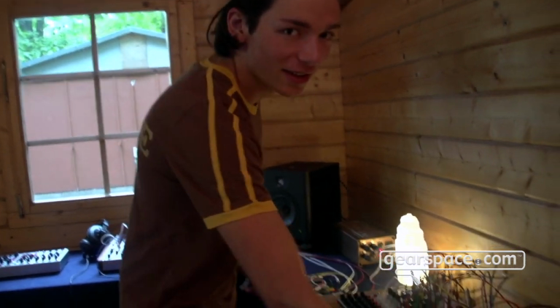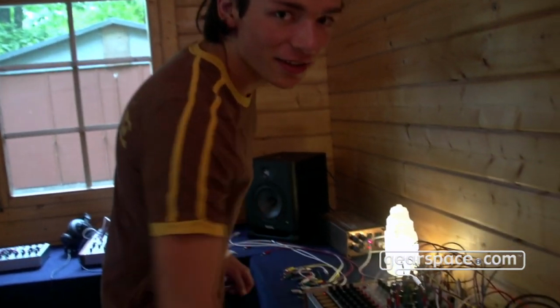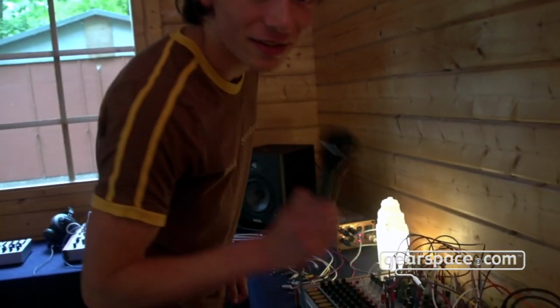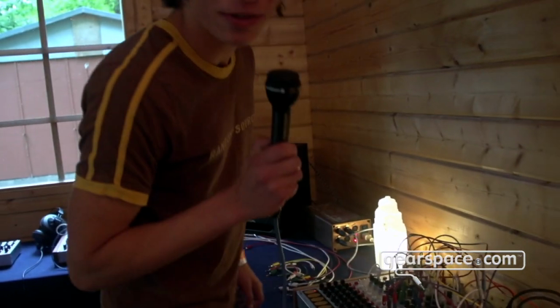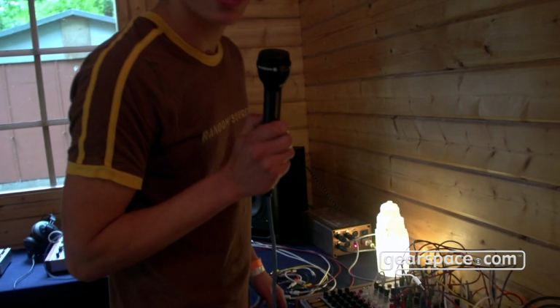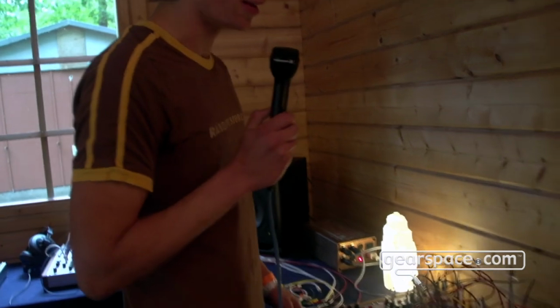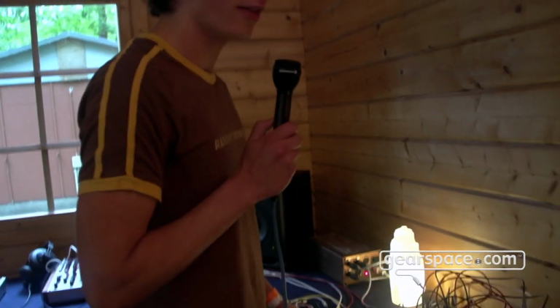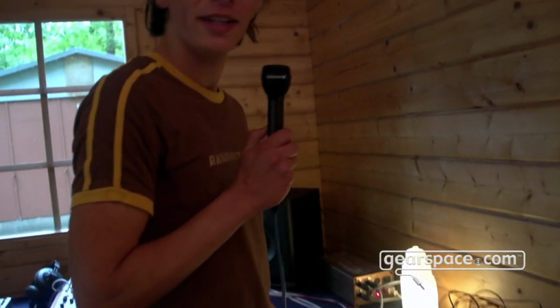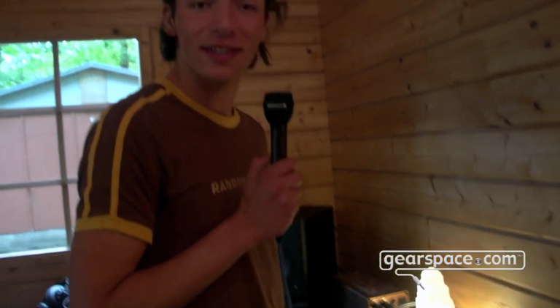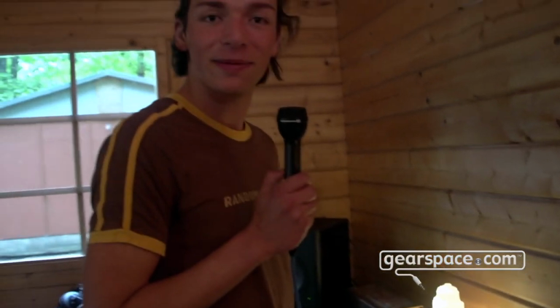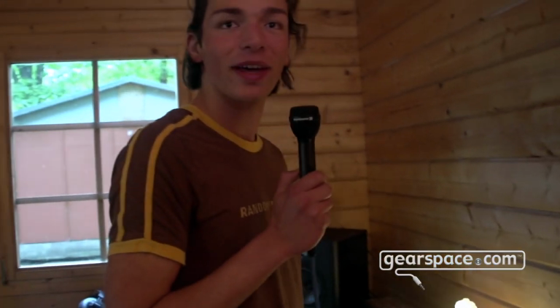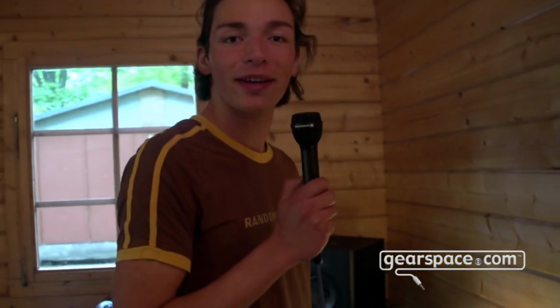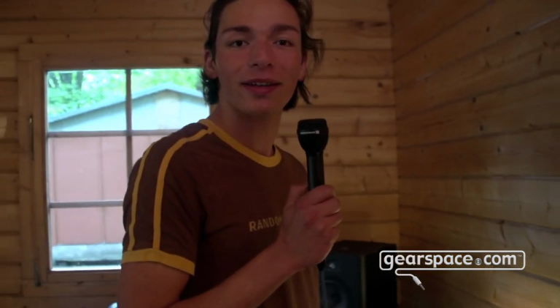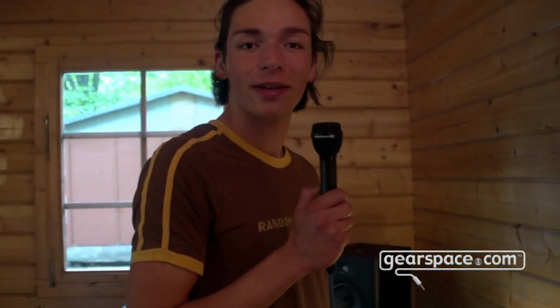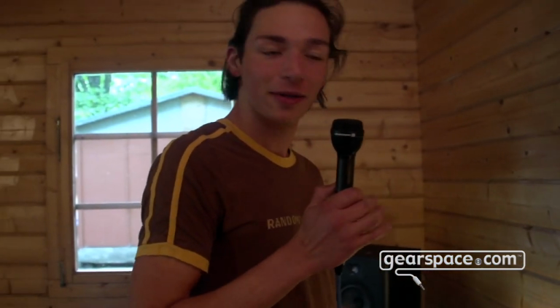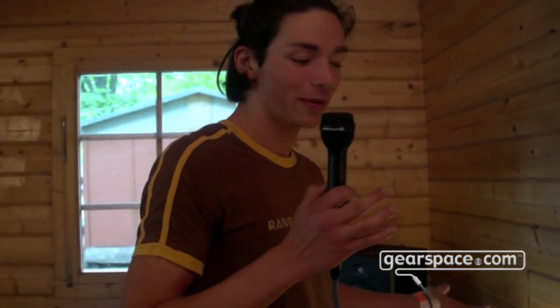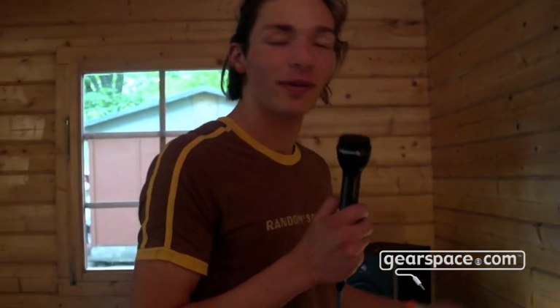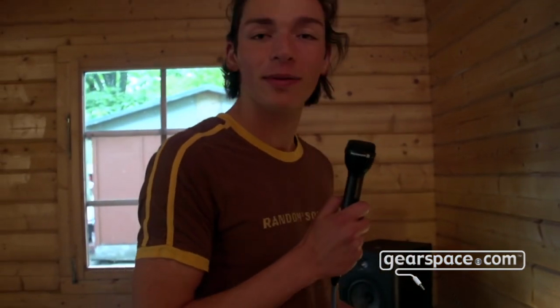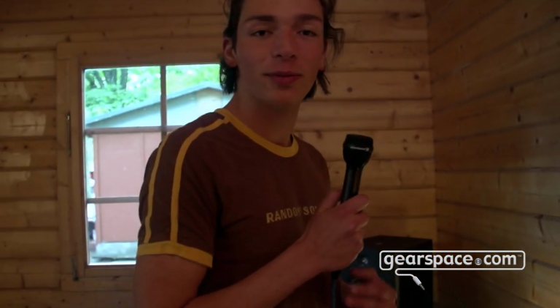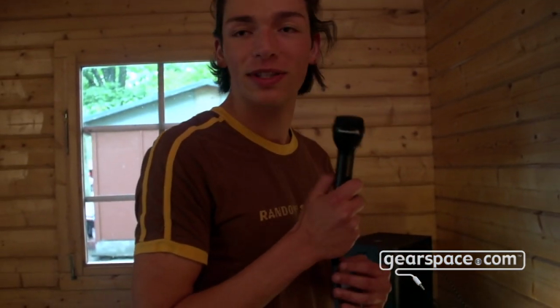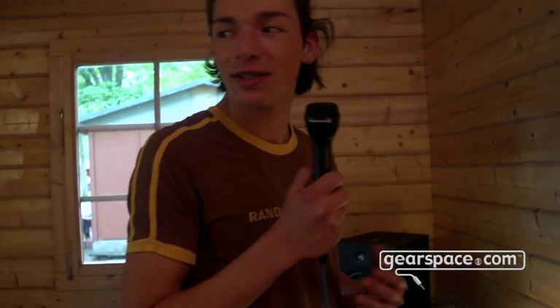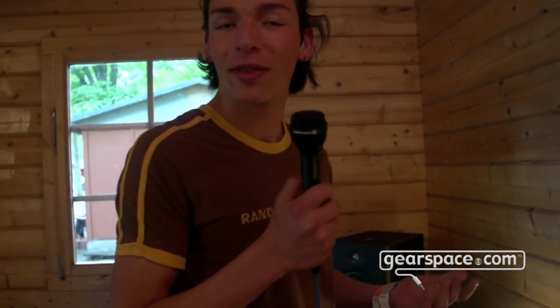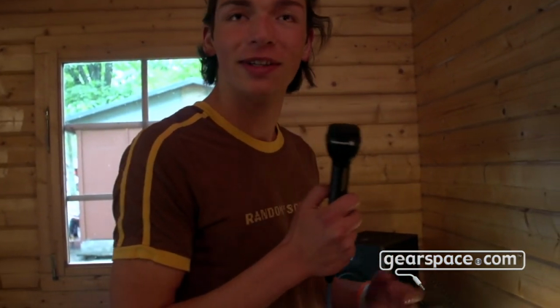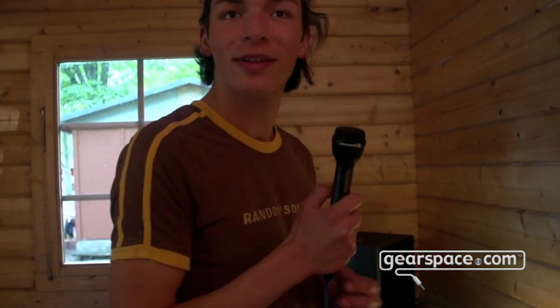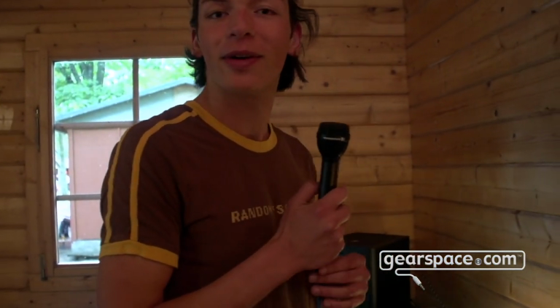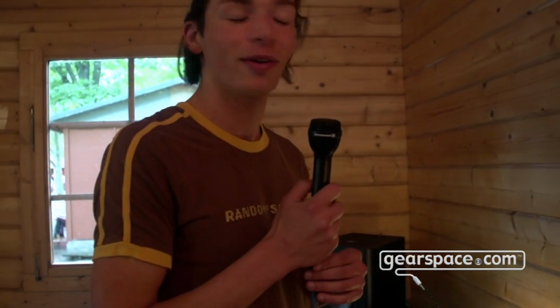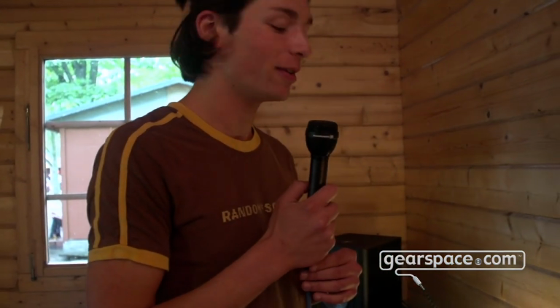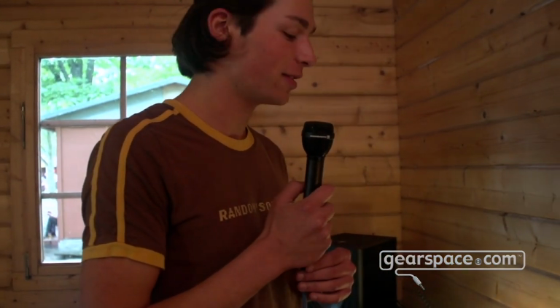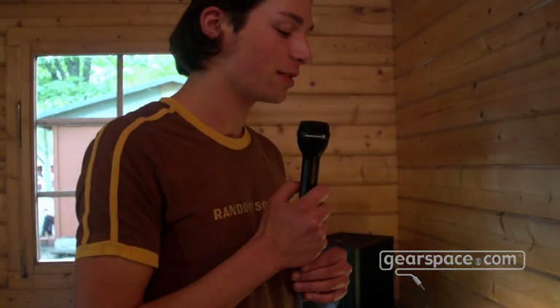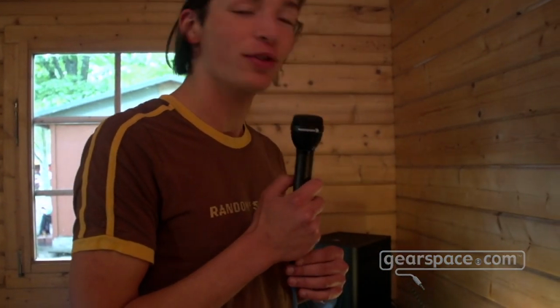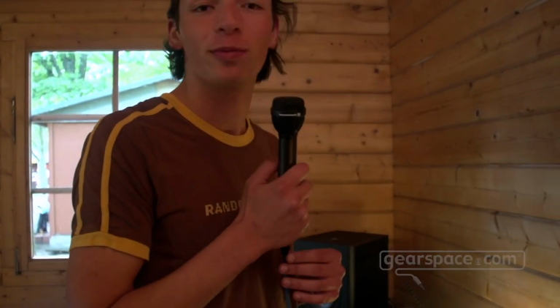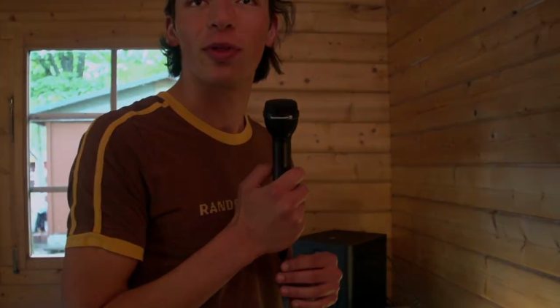Thanks, and maybe we see each other here at Superbooth.